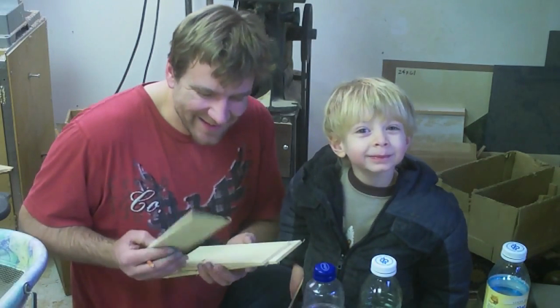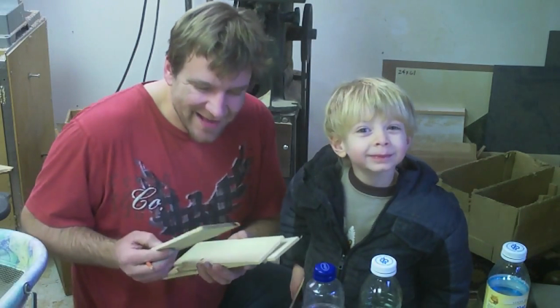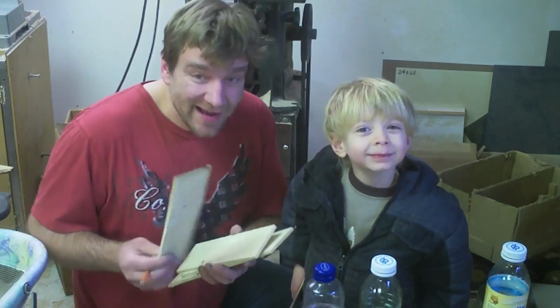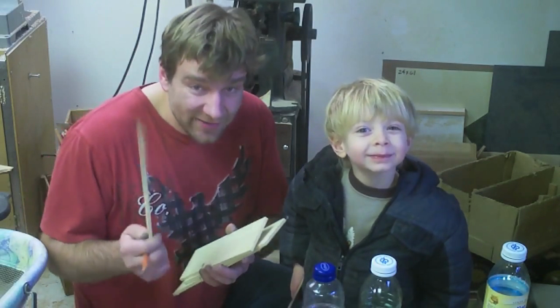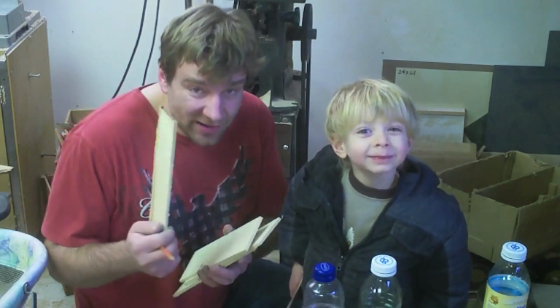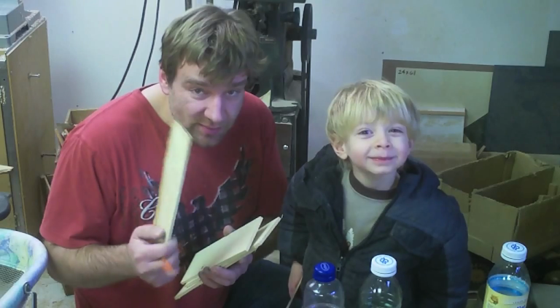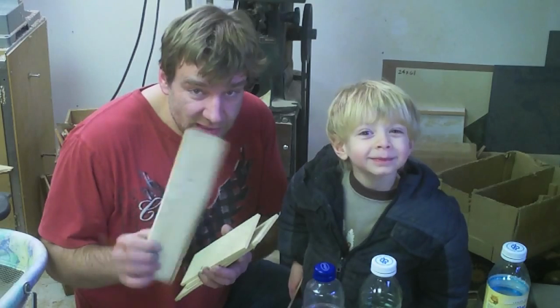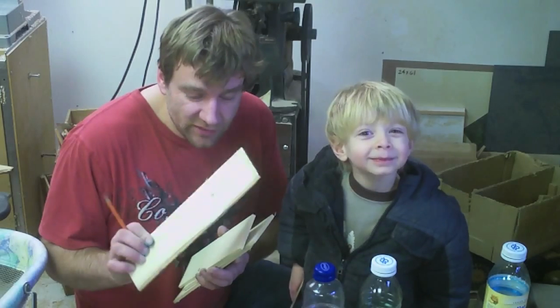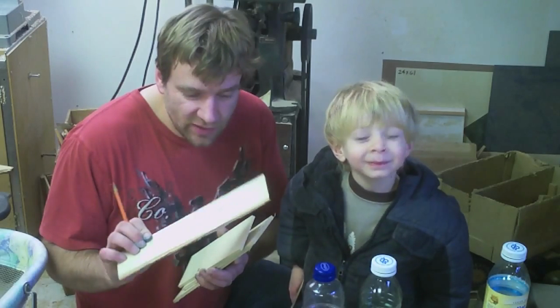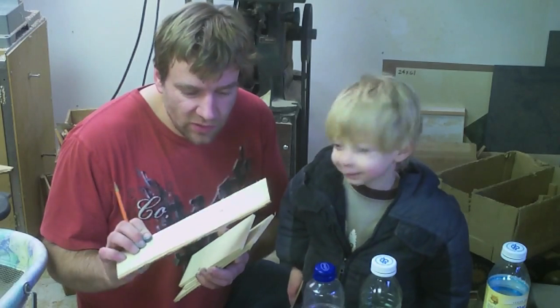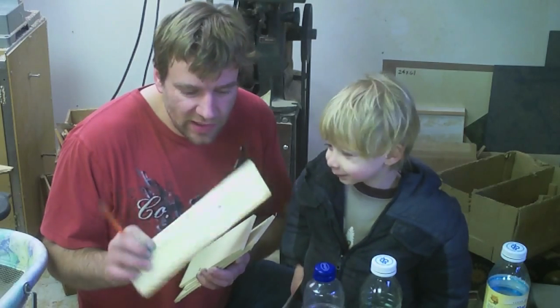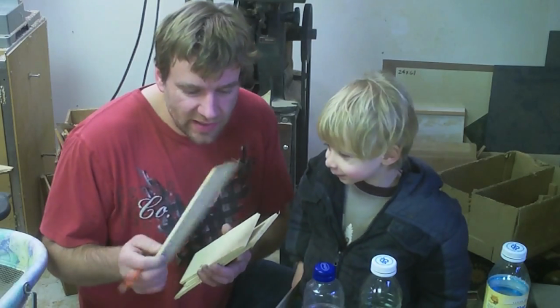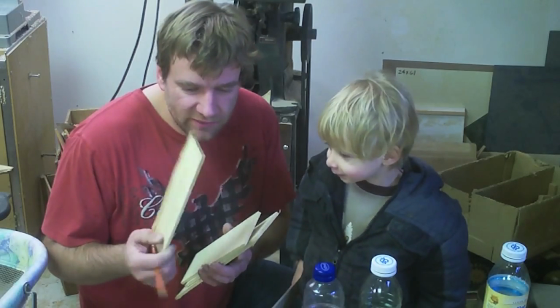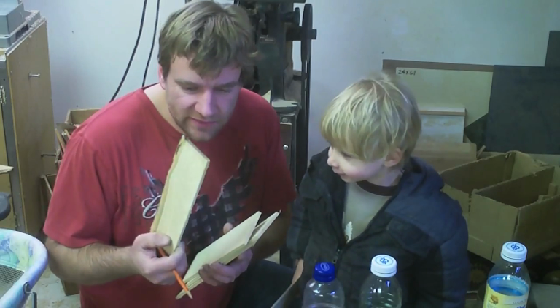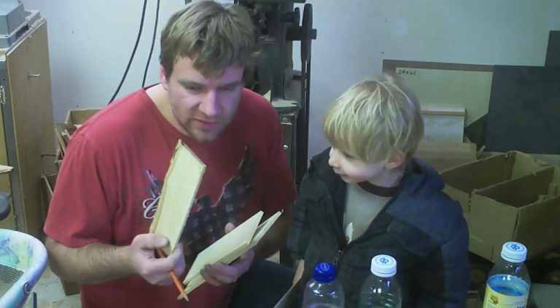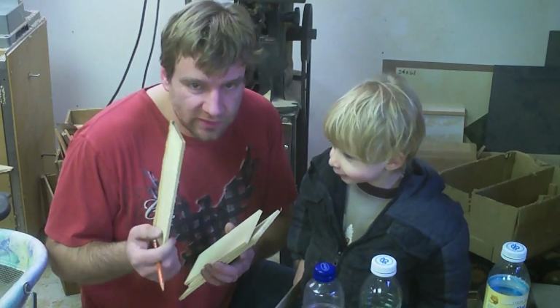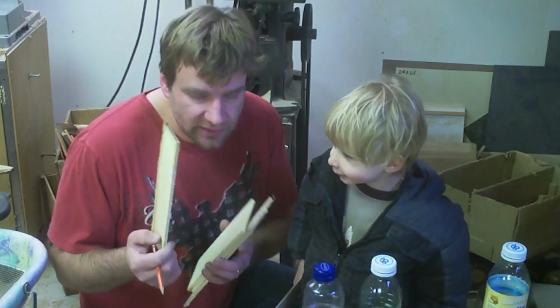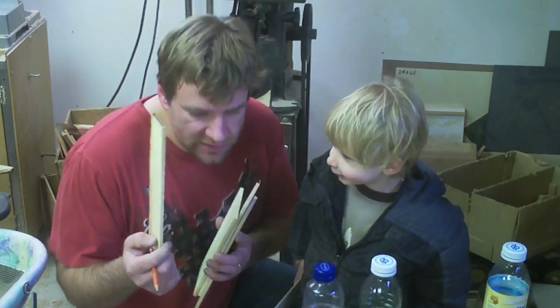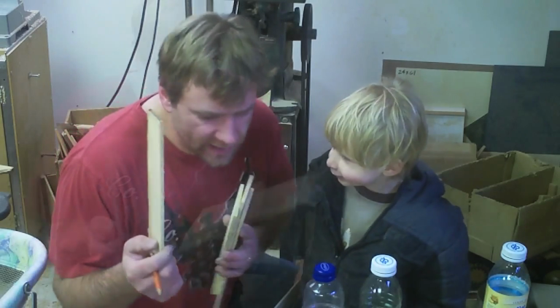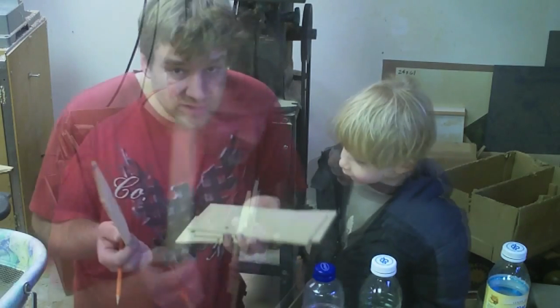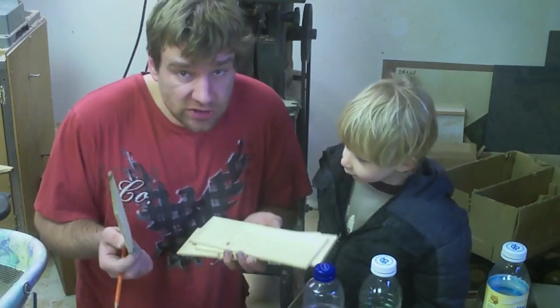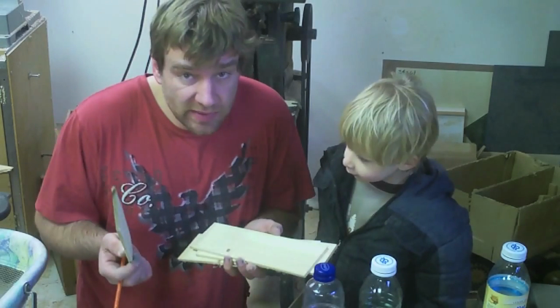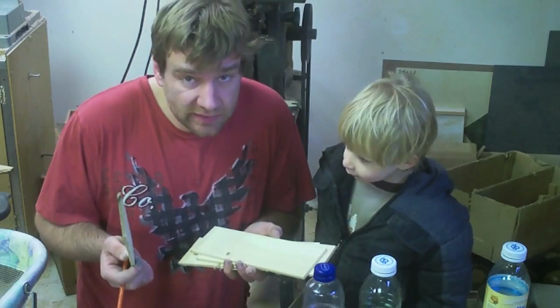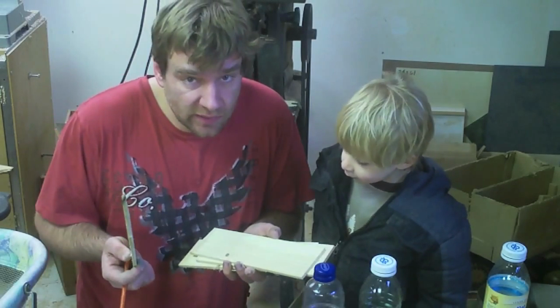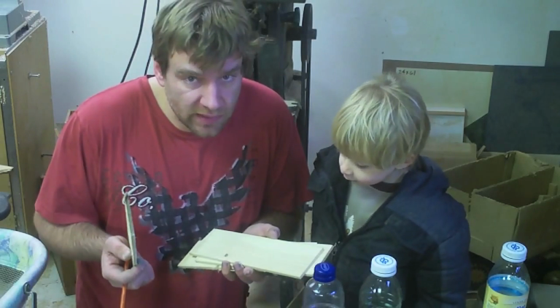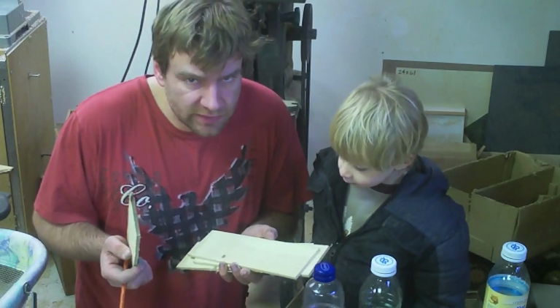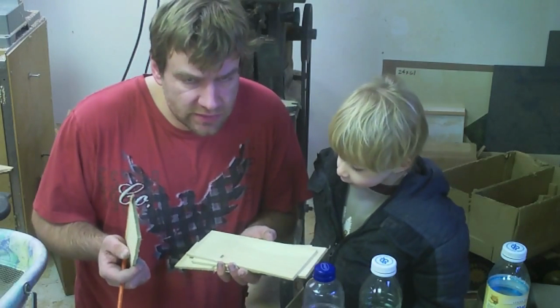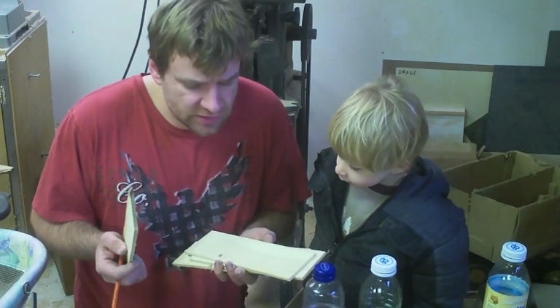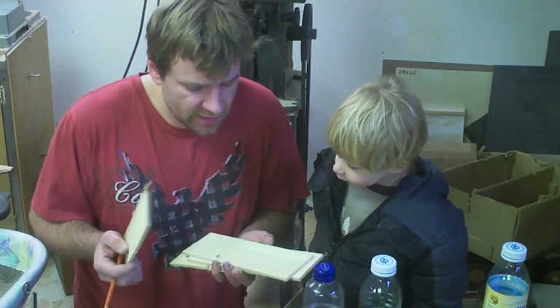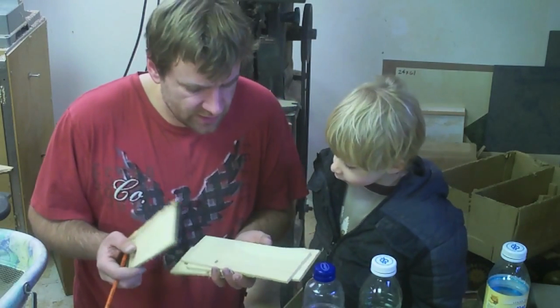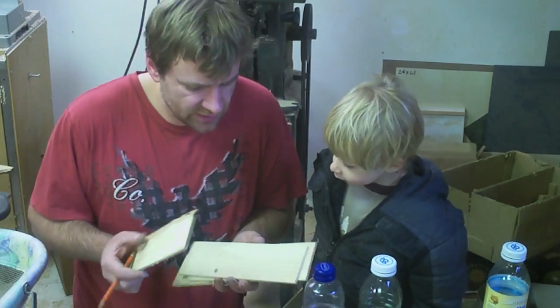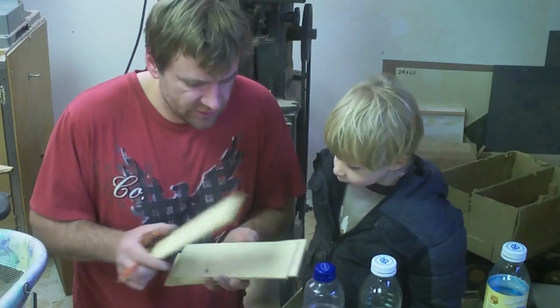If you're like me you've got a whole lot of leftover little scraps. They're too big to throw away but they're too small to be useful.